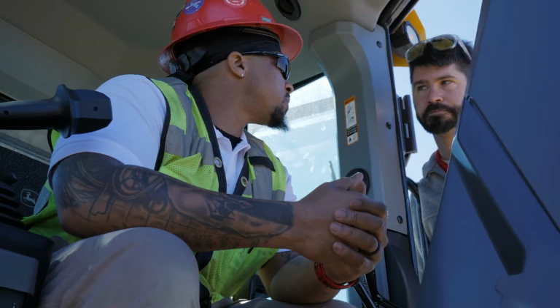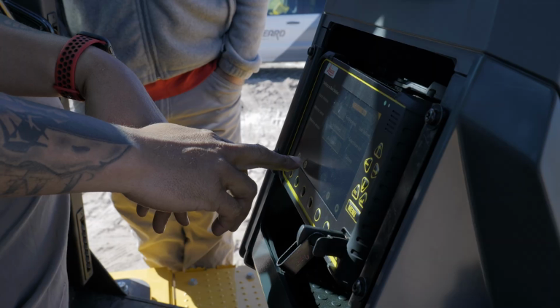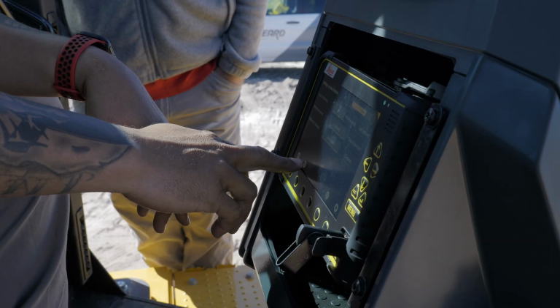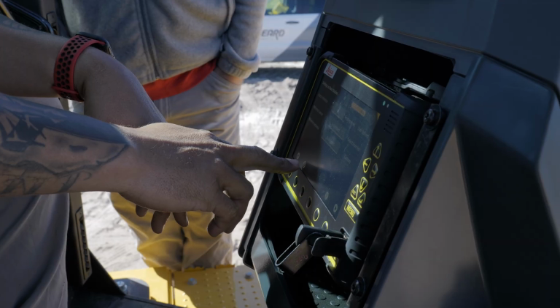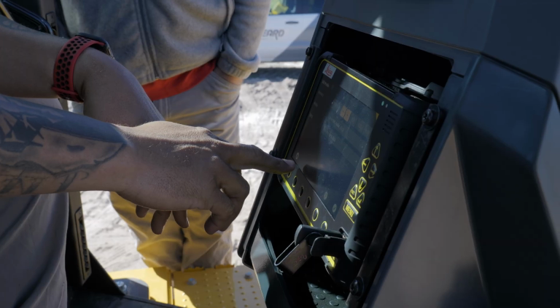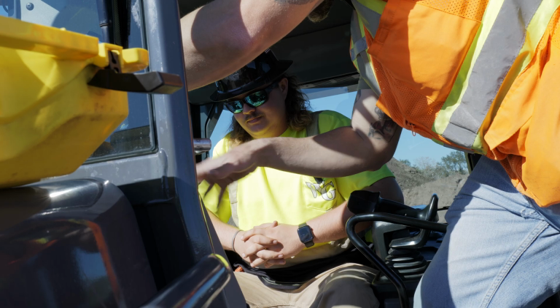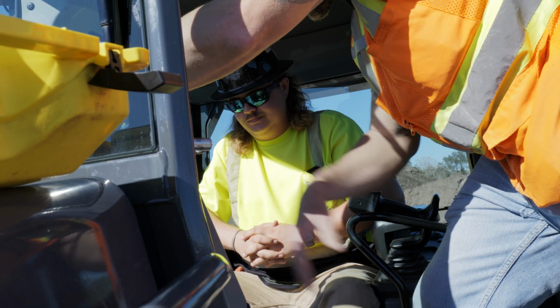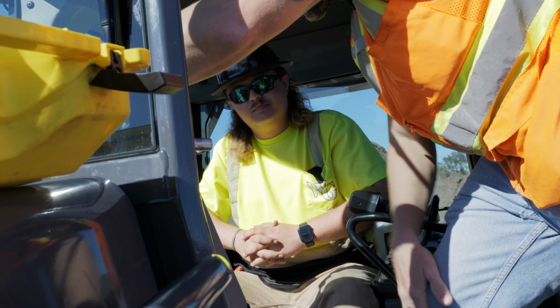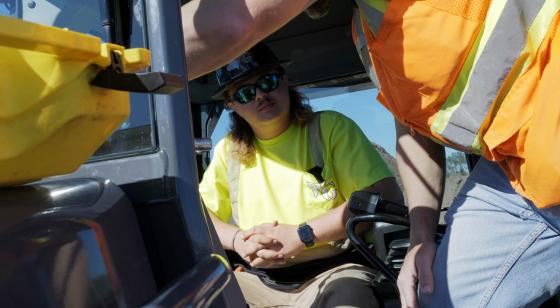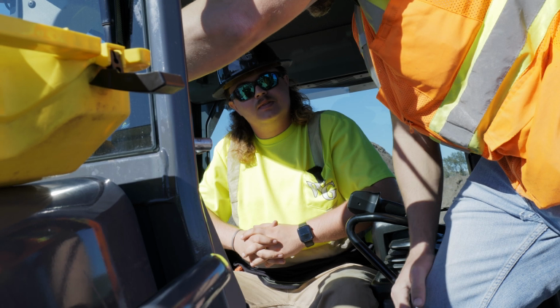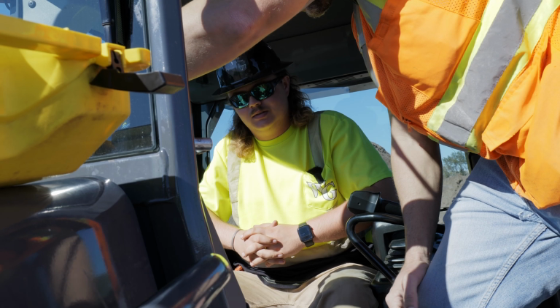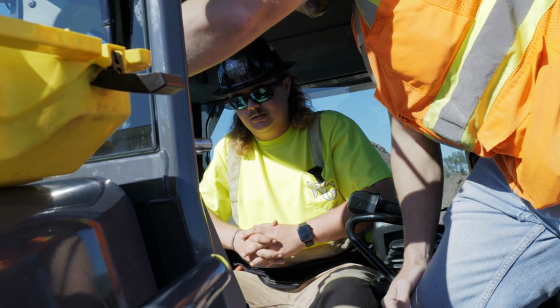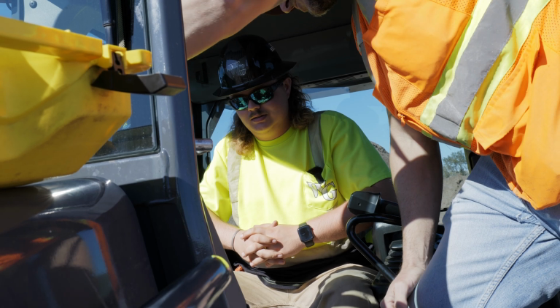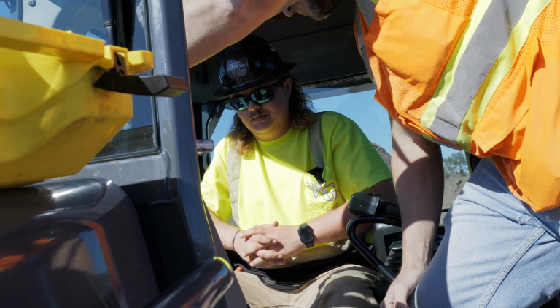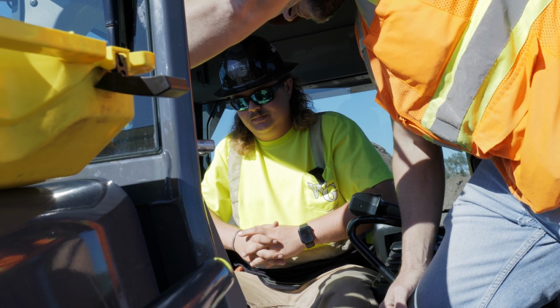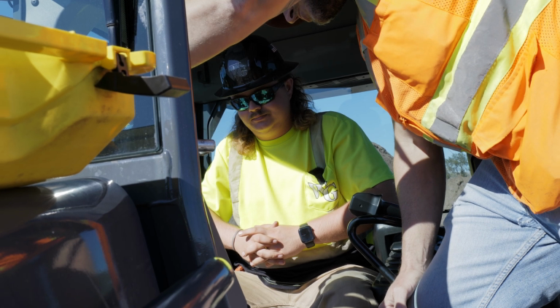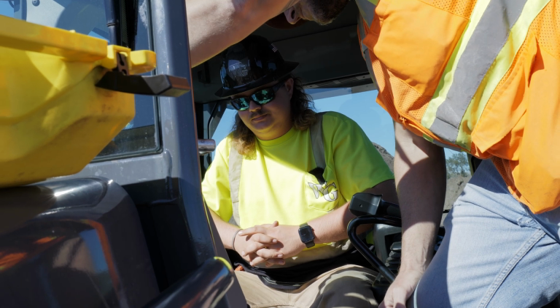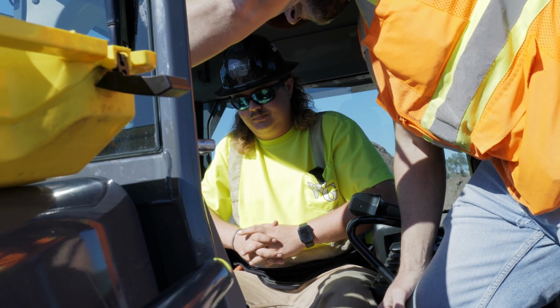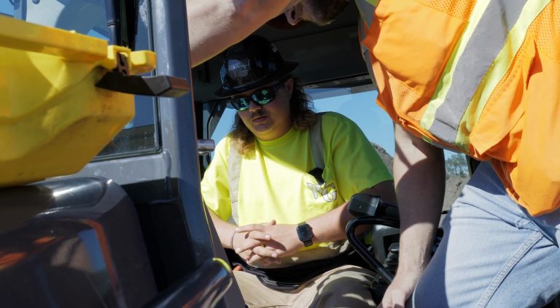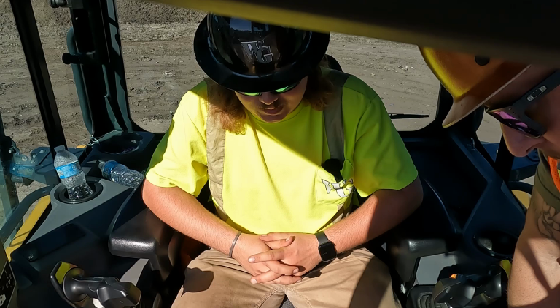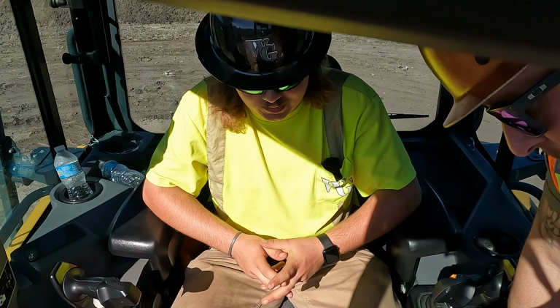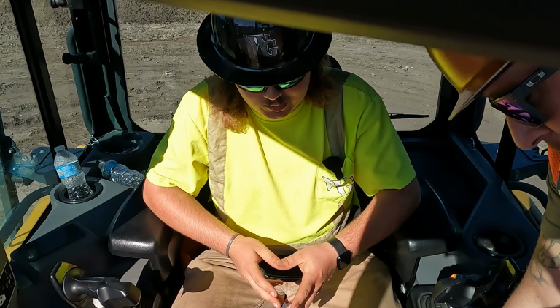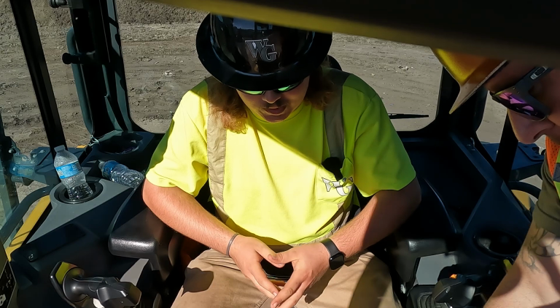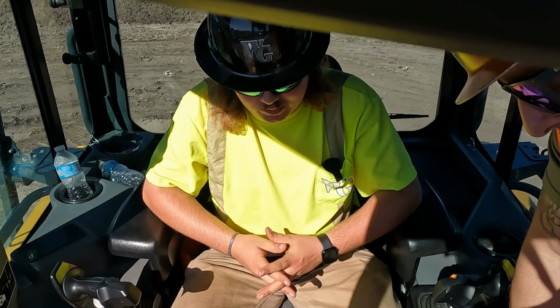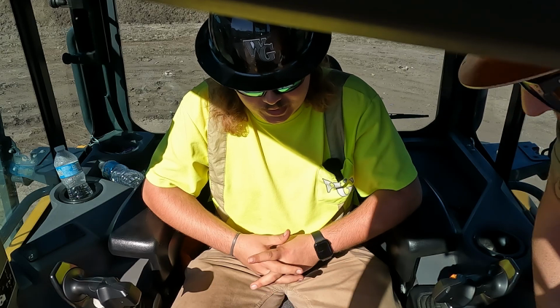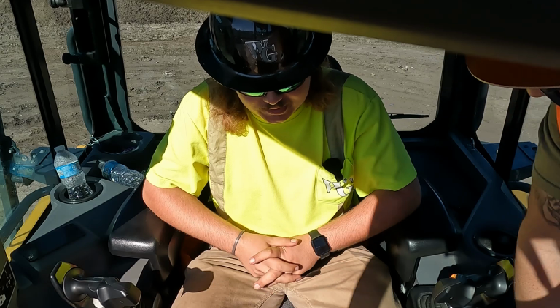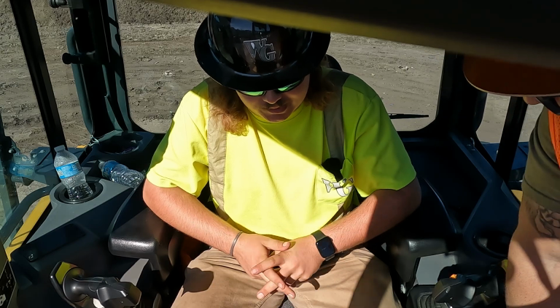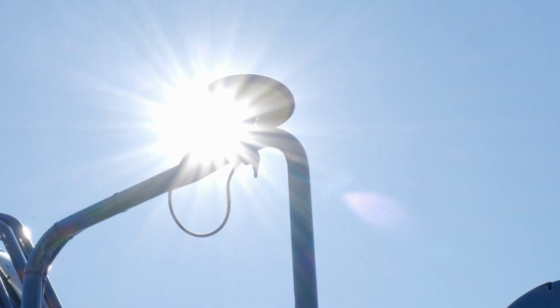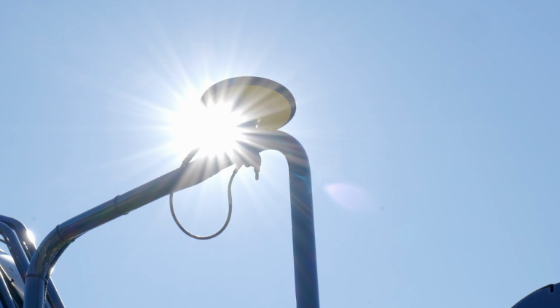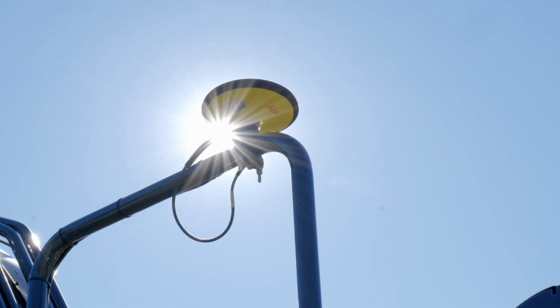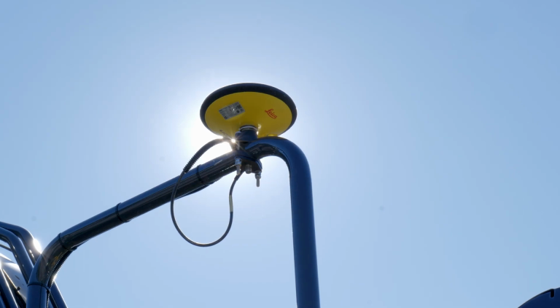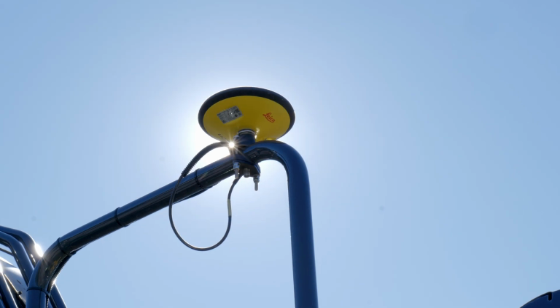You can kind of see what your blade's doing and what the GPS is showing. It'll show the blade exactly where it goes on the model.